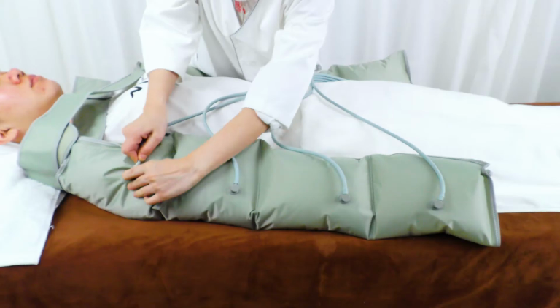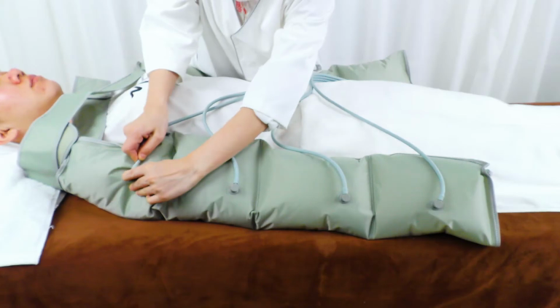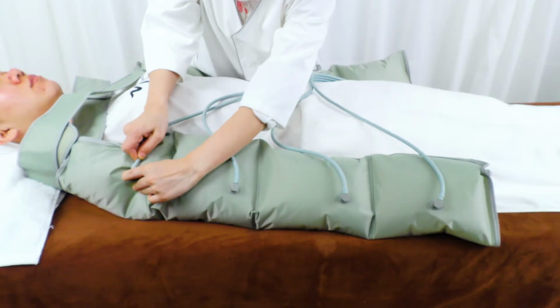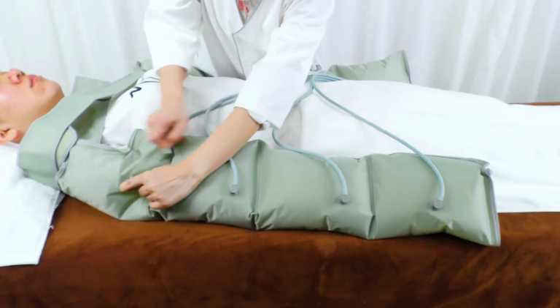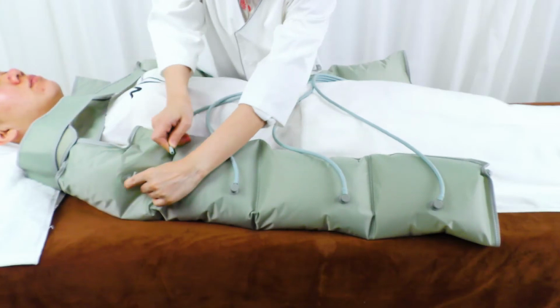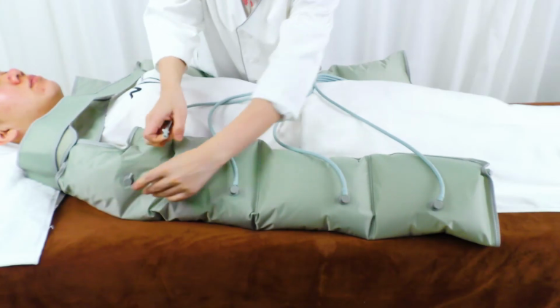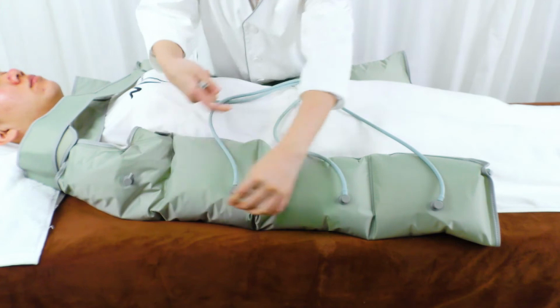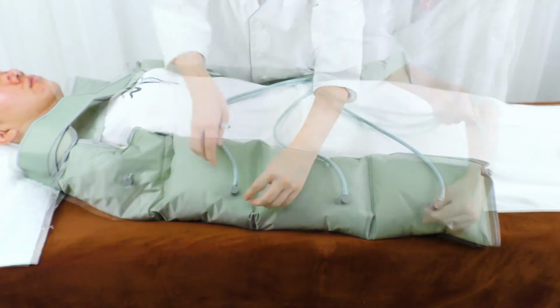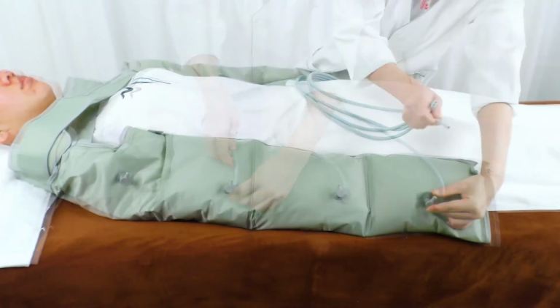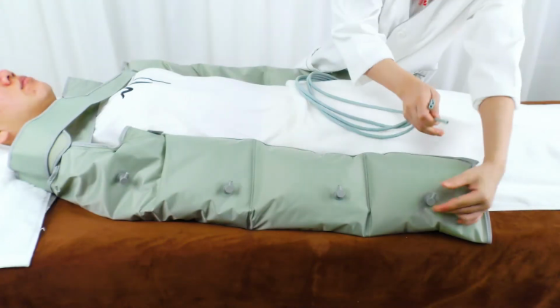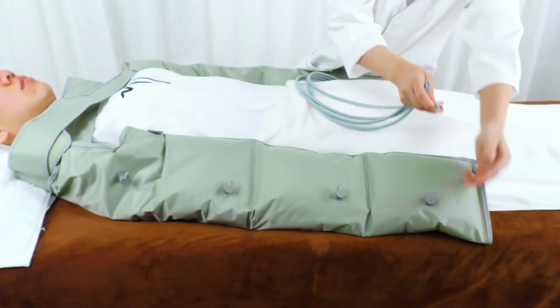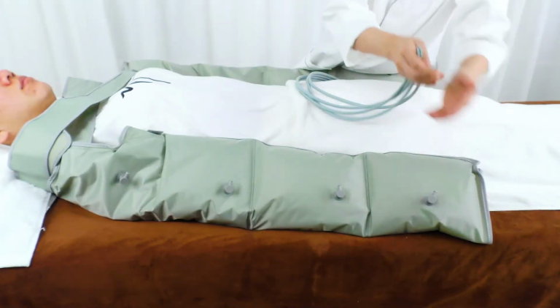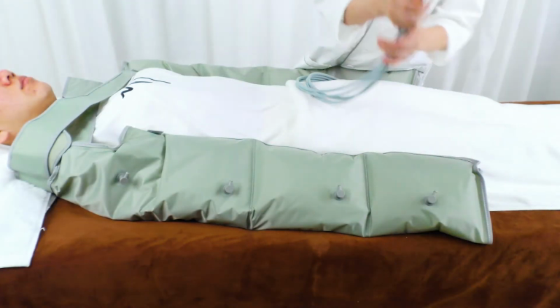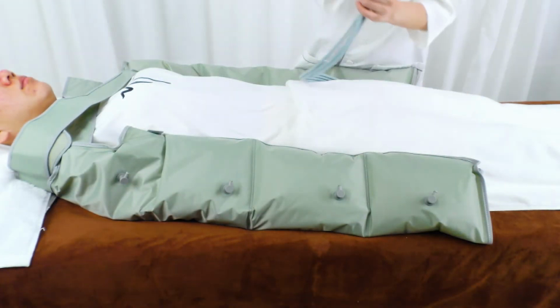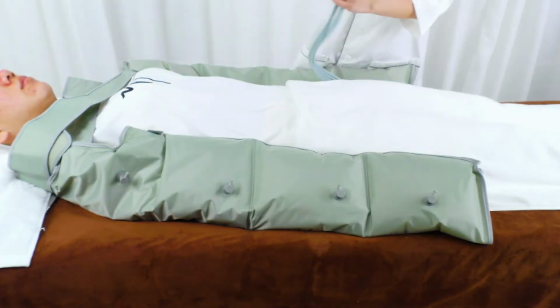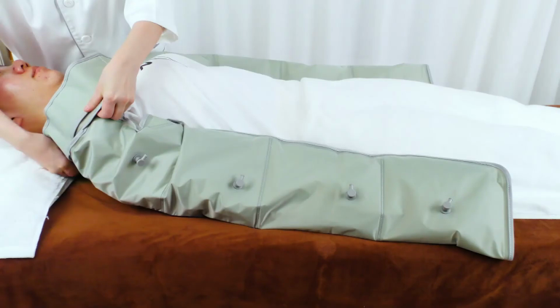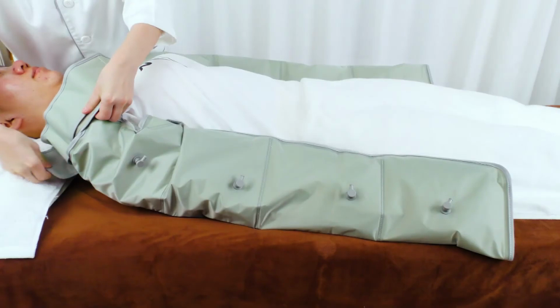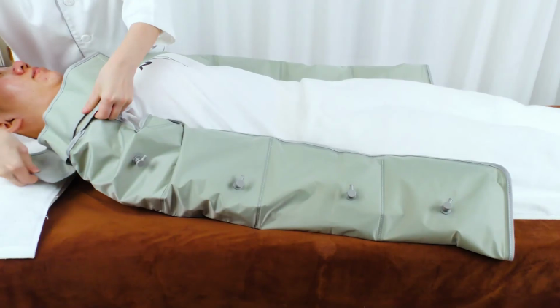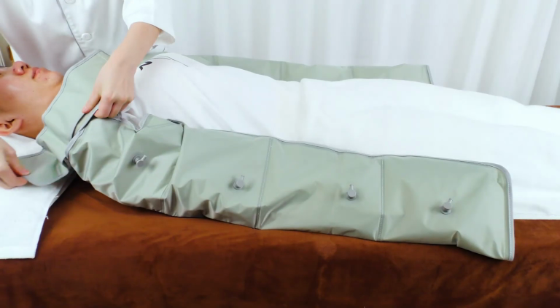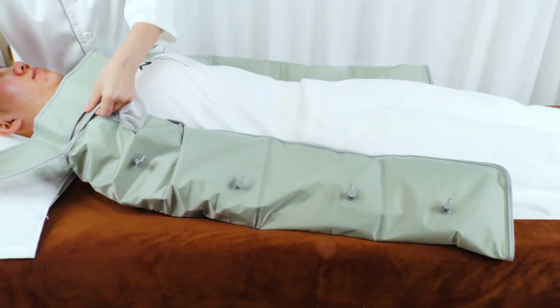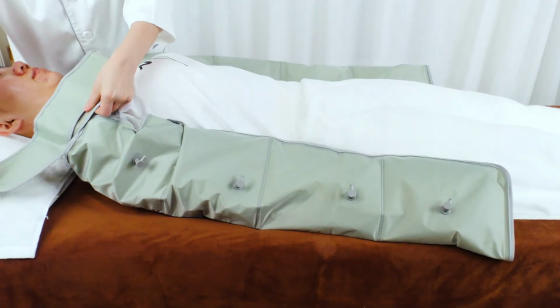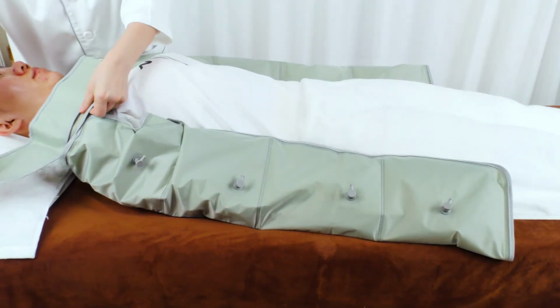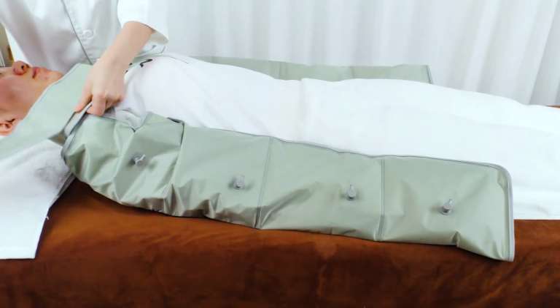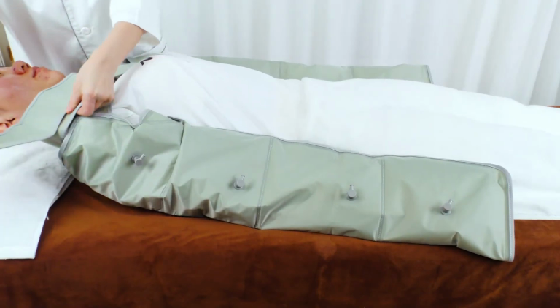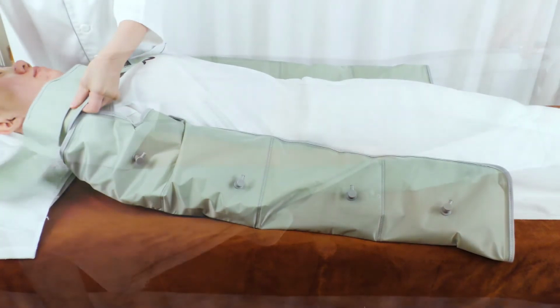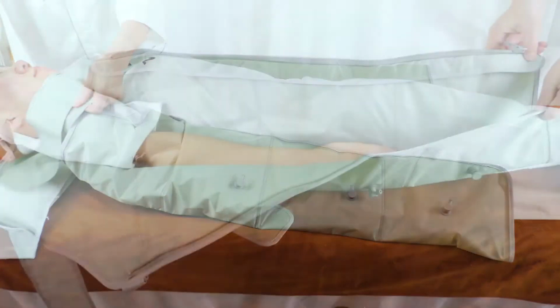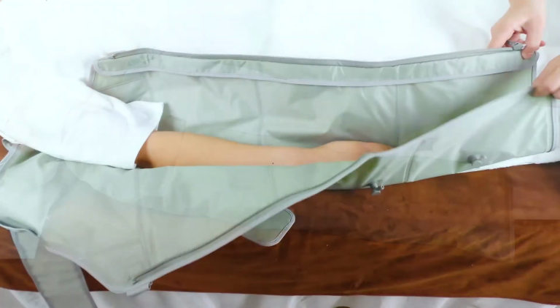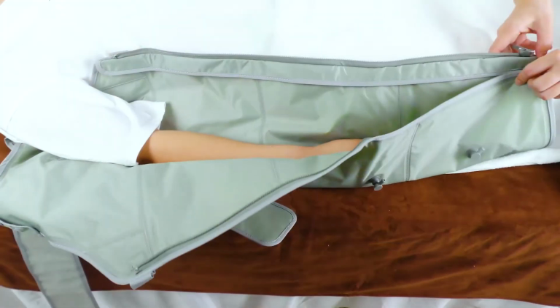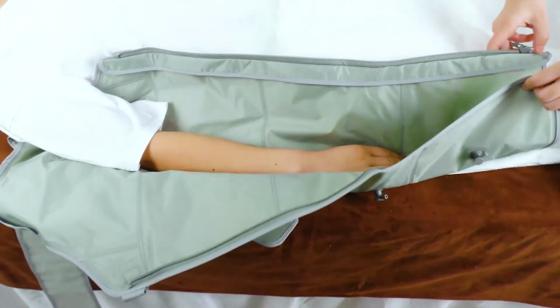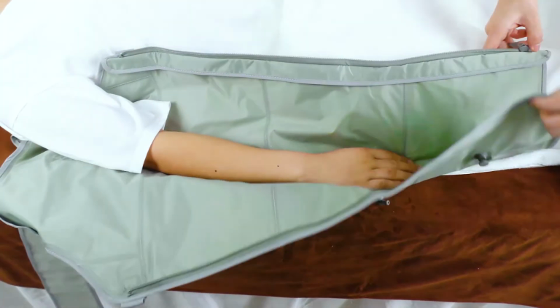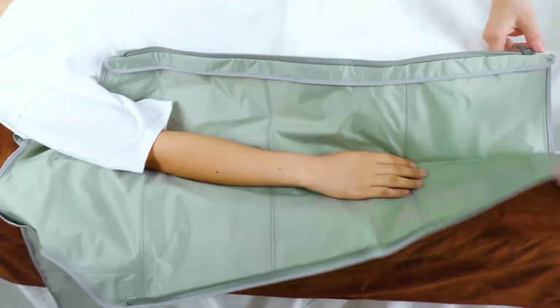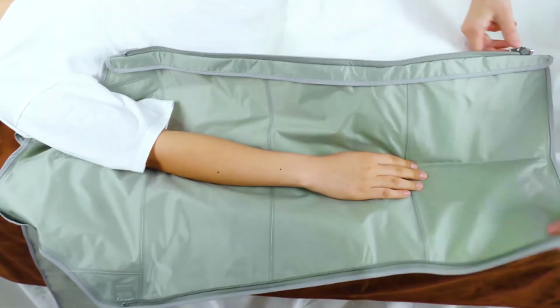Disconnect the balloon power cord with the hand balloons. Take off the hand balloons.